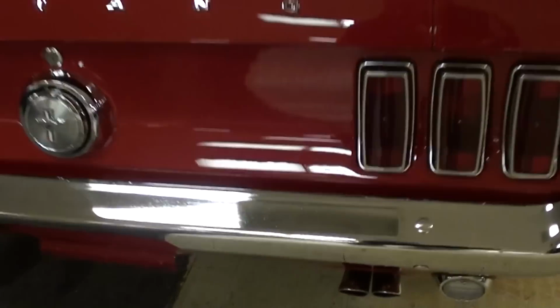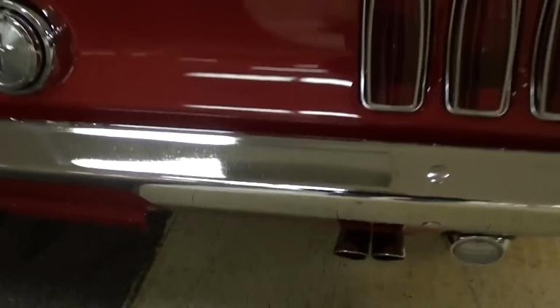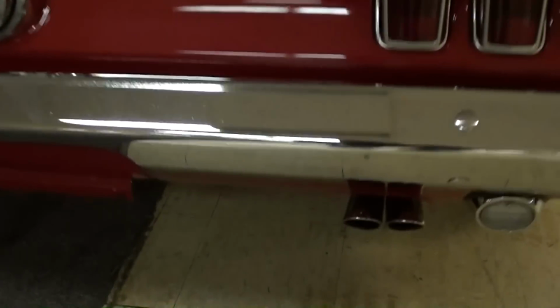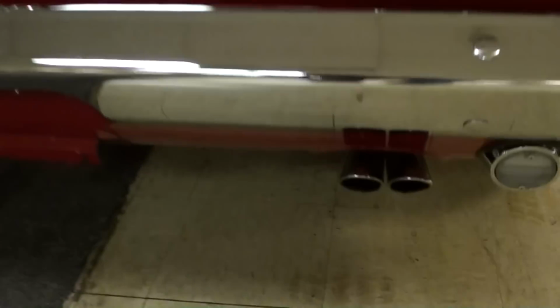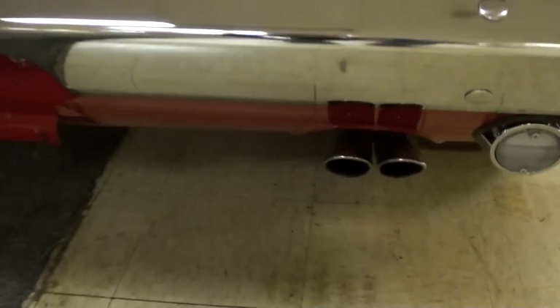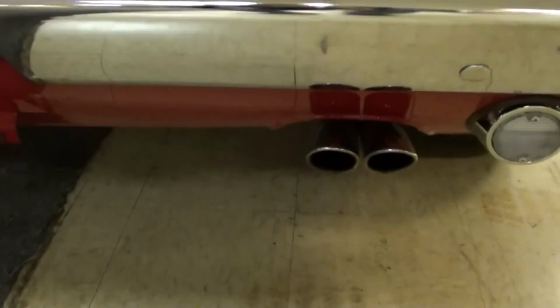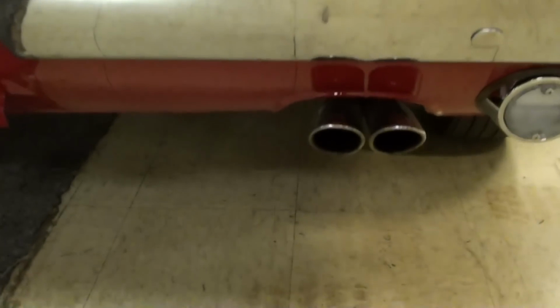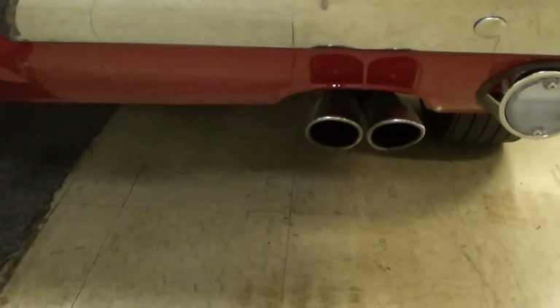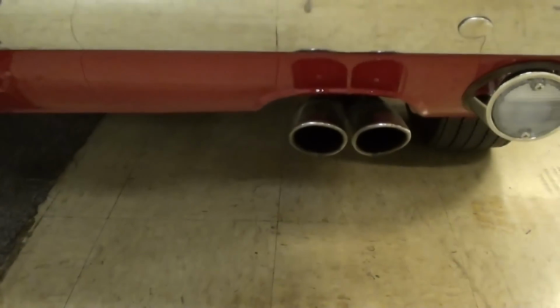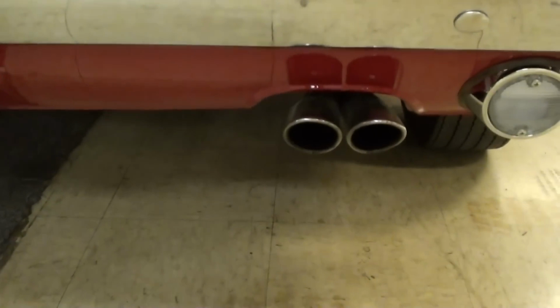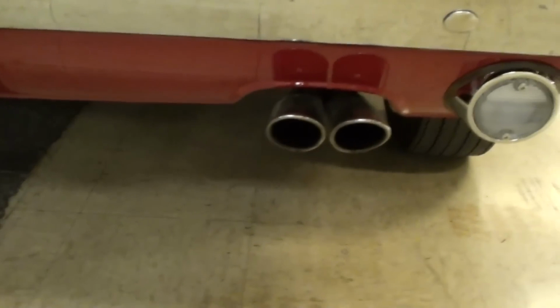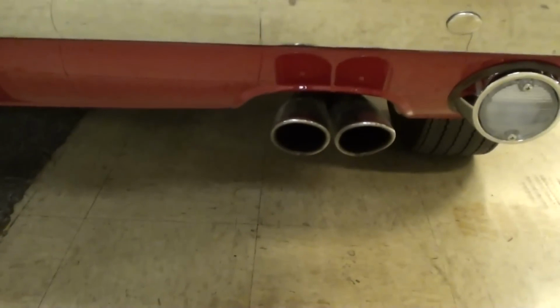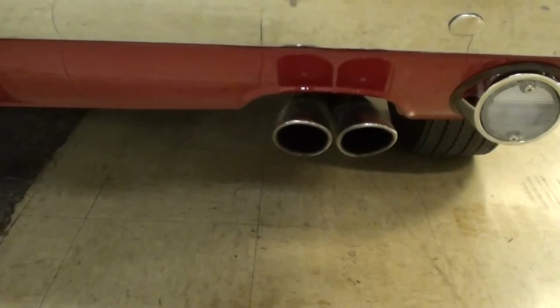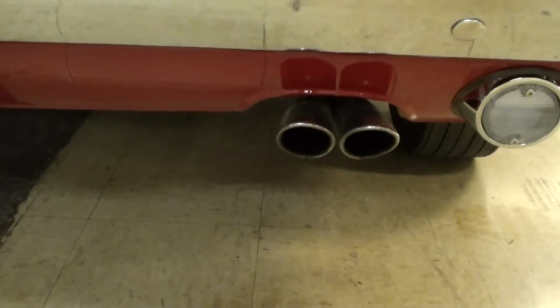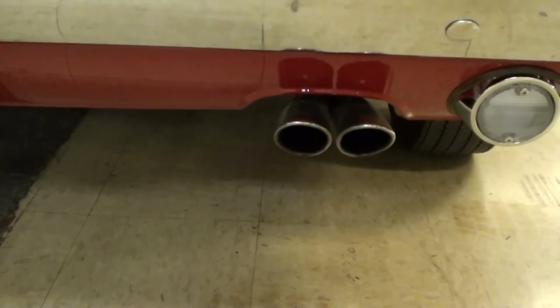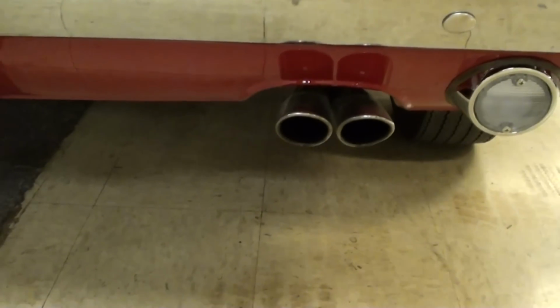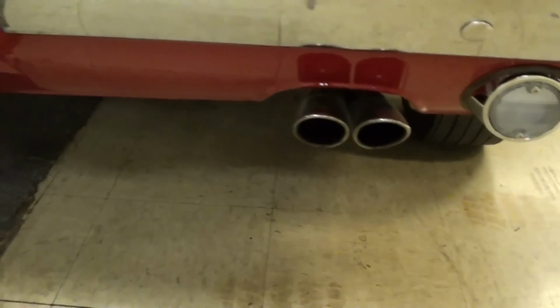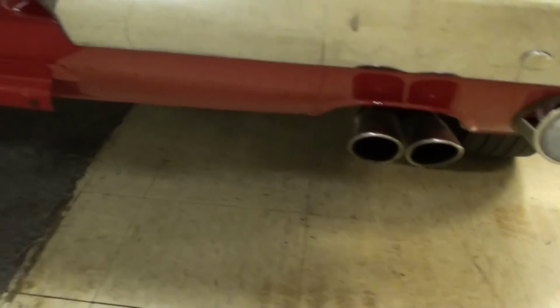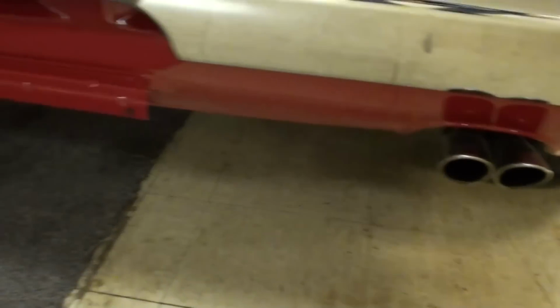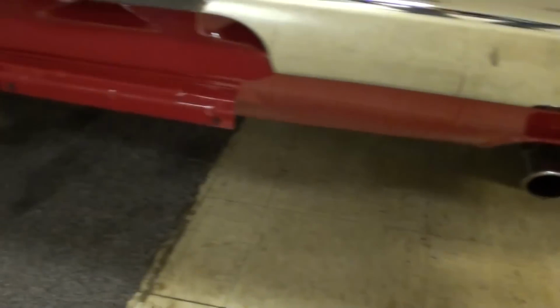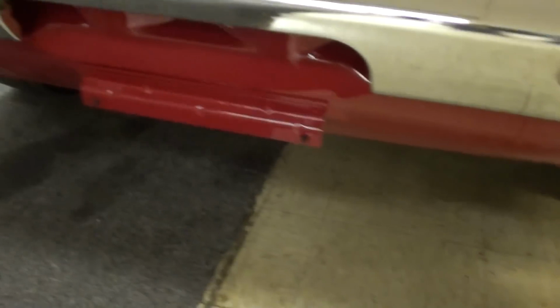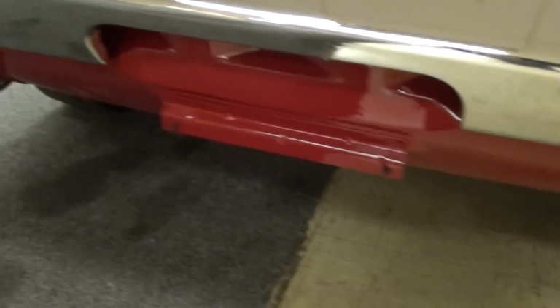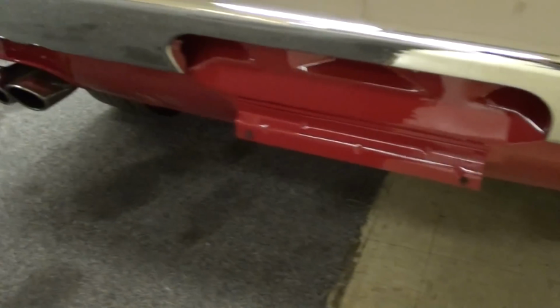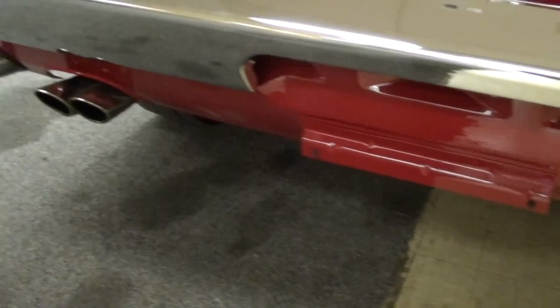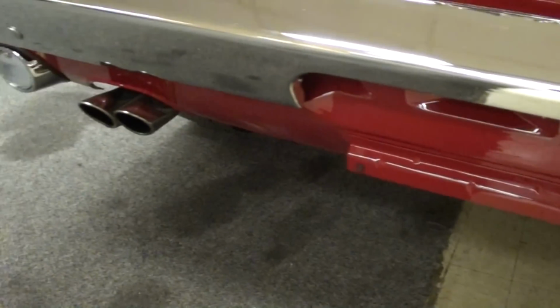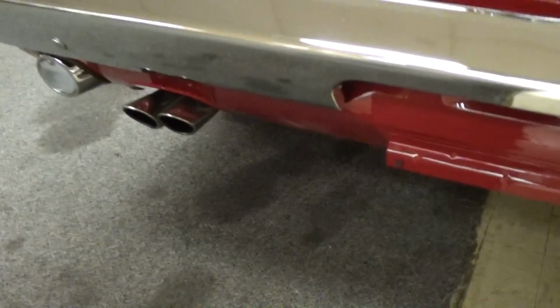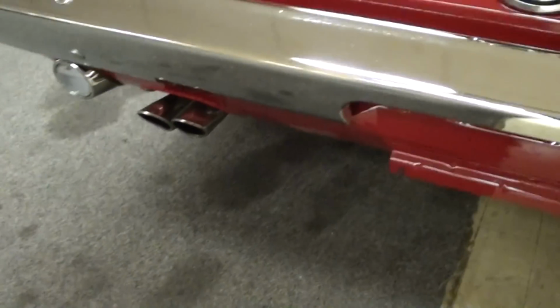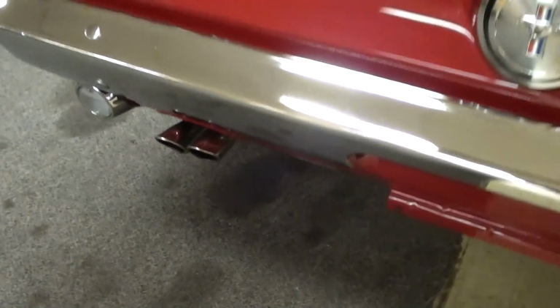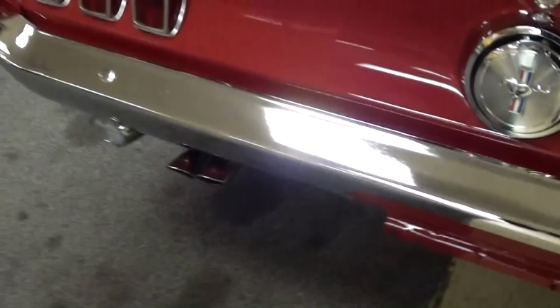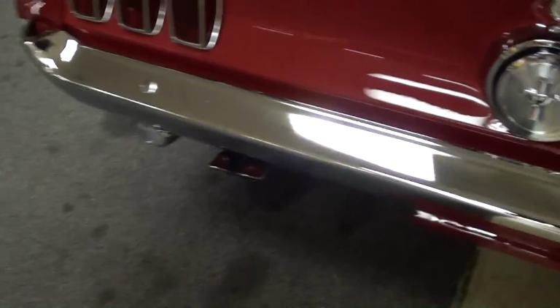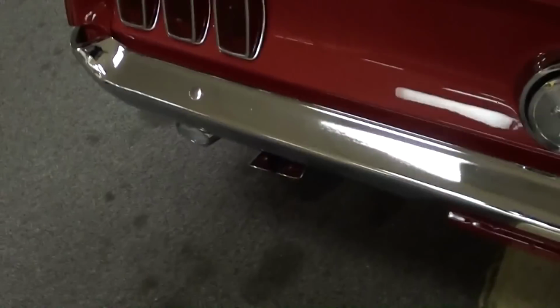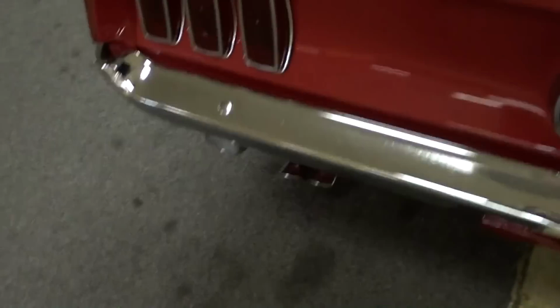They've got the dual exhaust and it goes into these quad tips out back — pretty interesting.